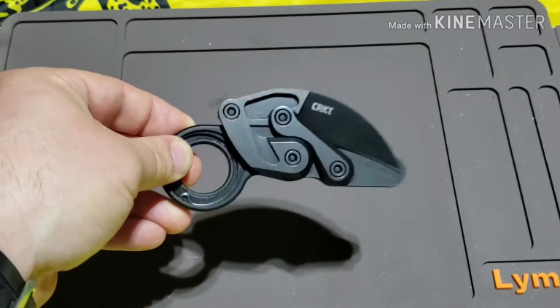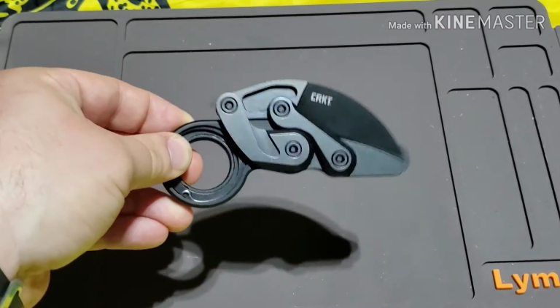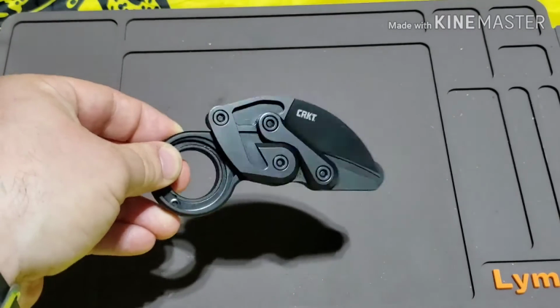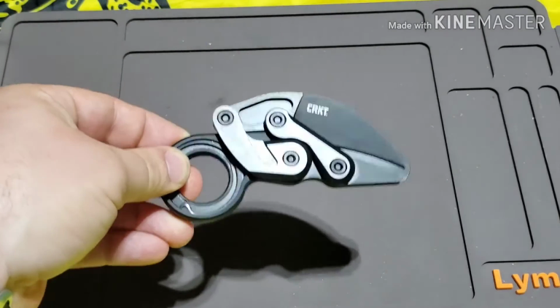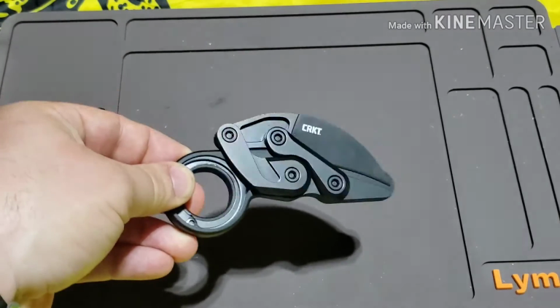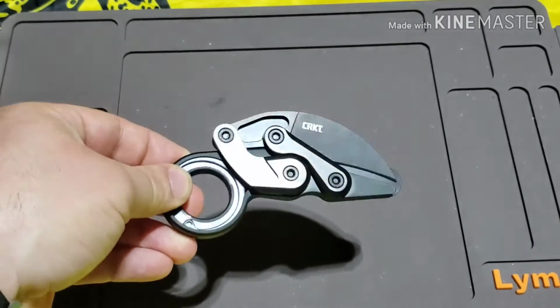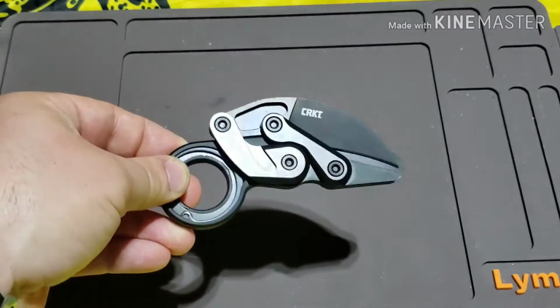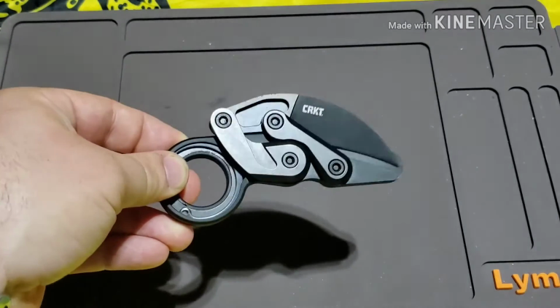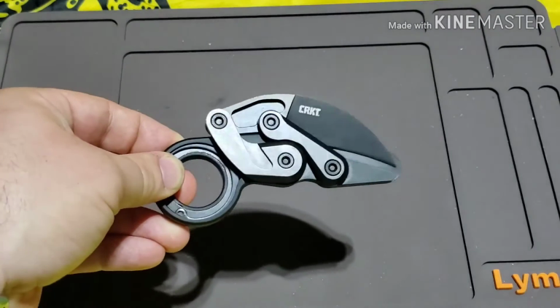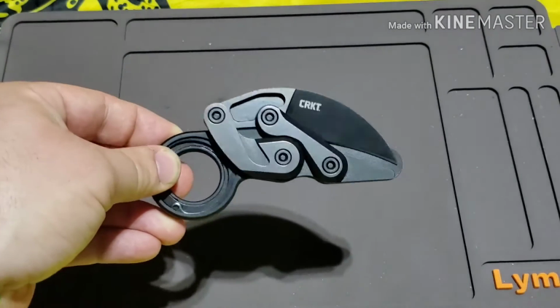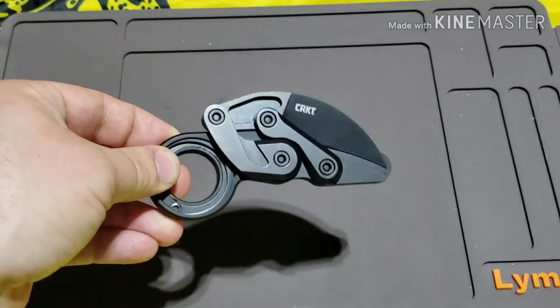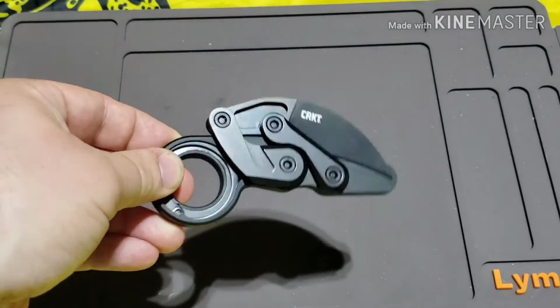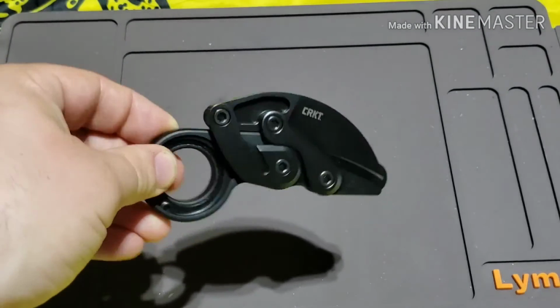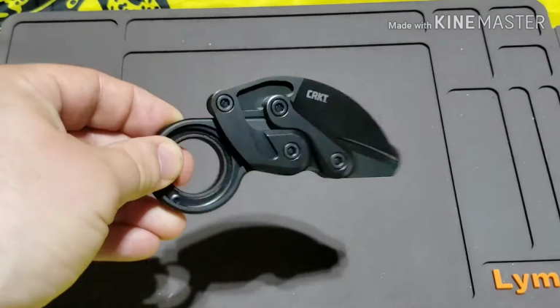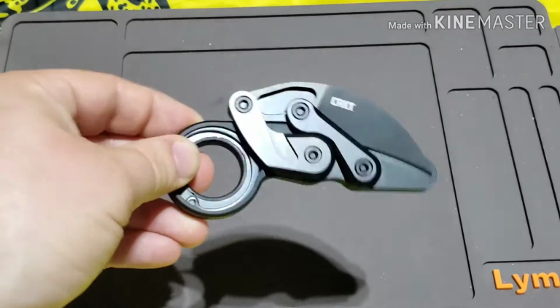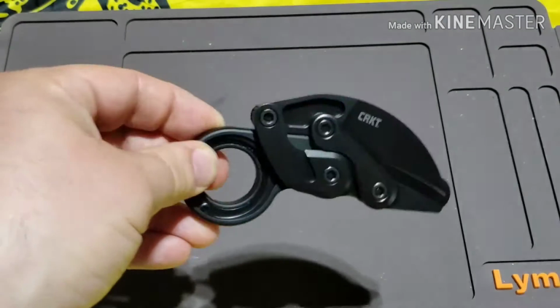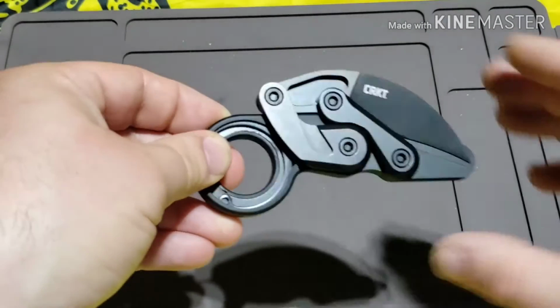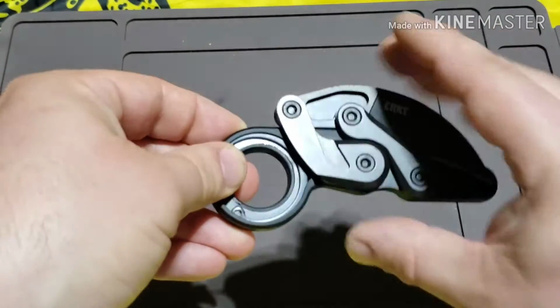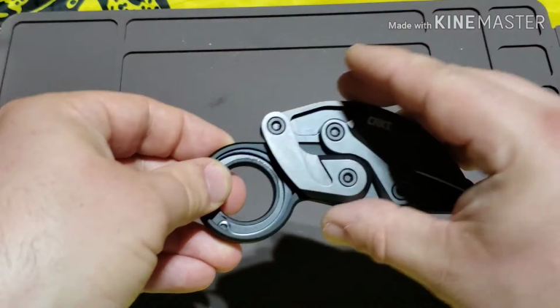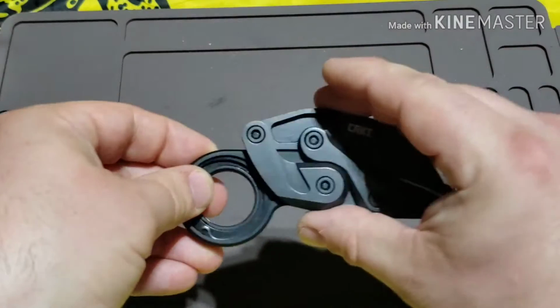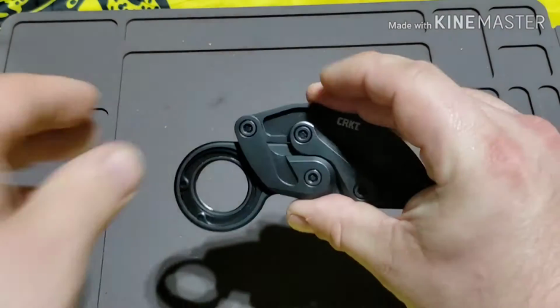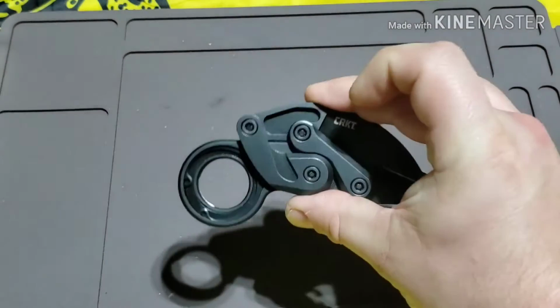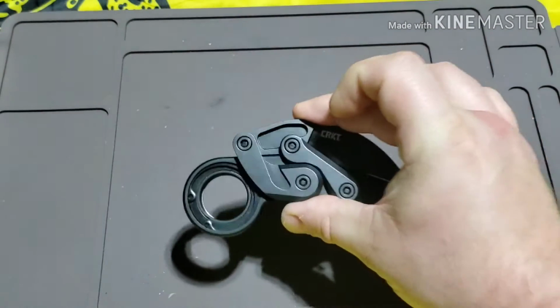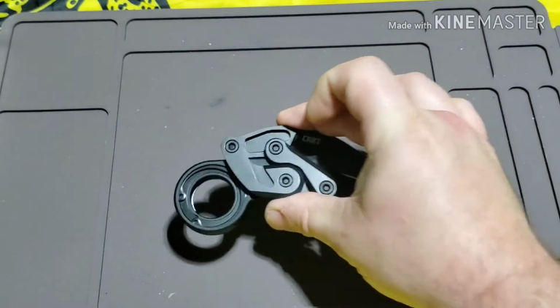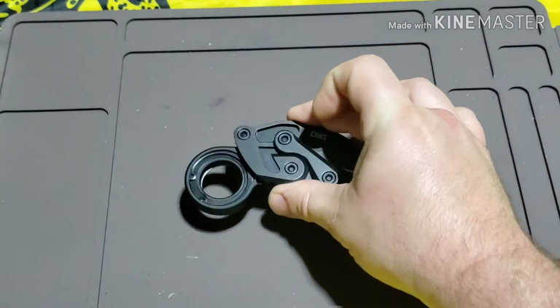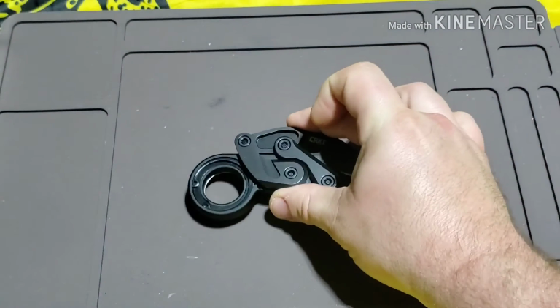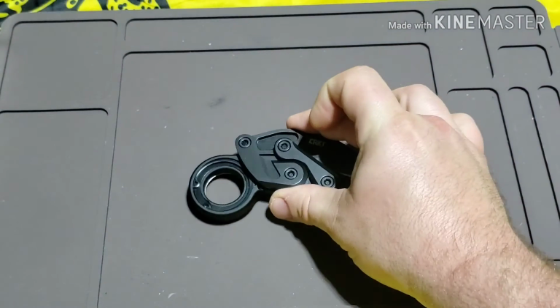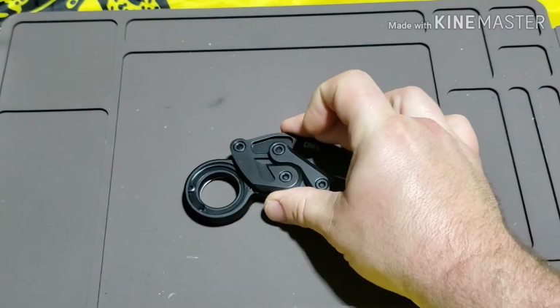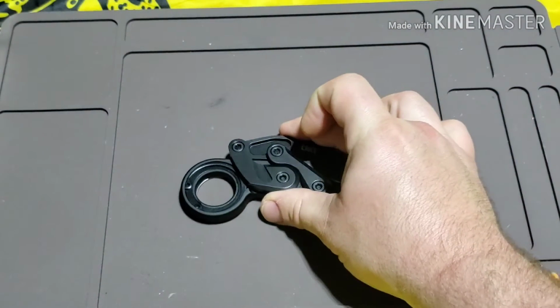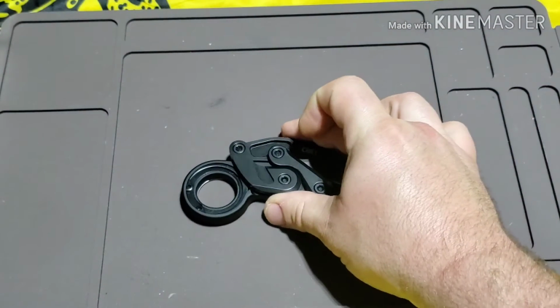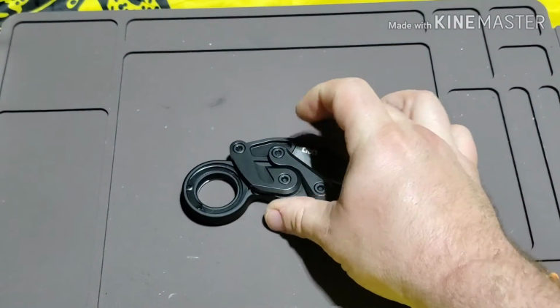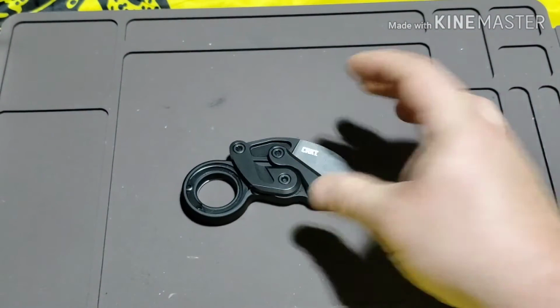Blade HQ was still selling for $200. So if you're looking to buy this knife, Amazon's your way to go.